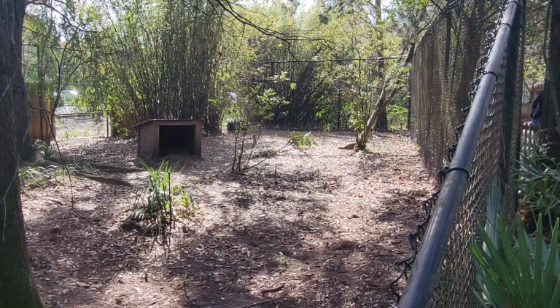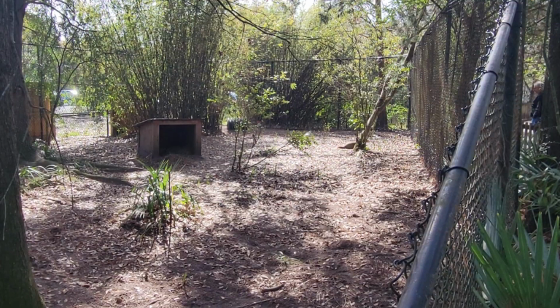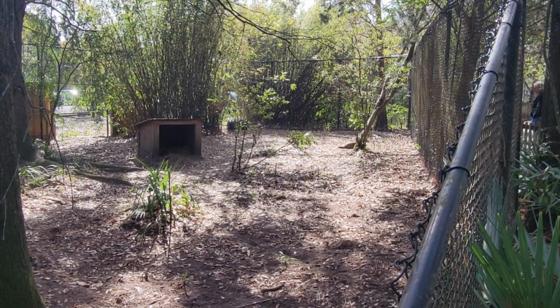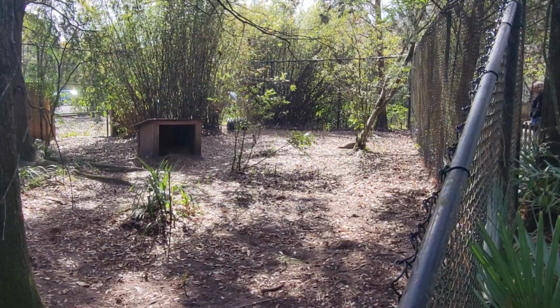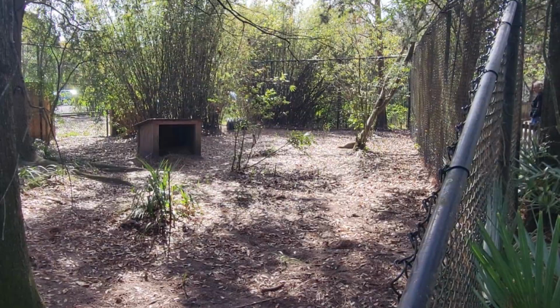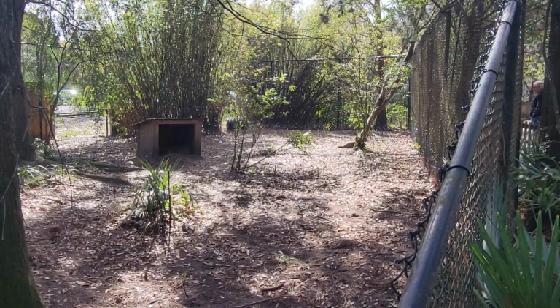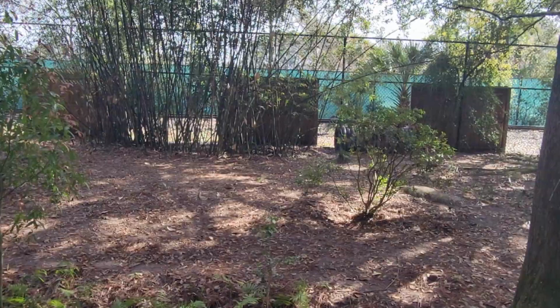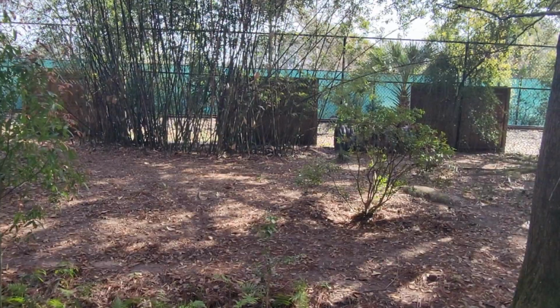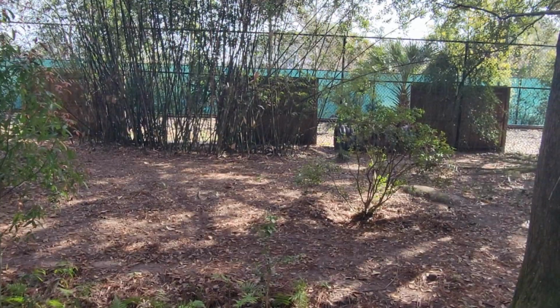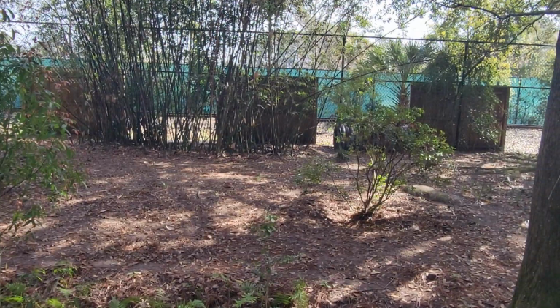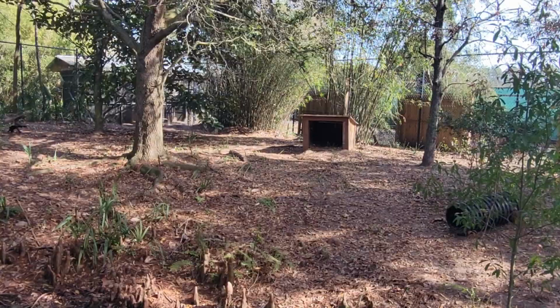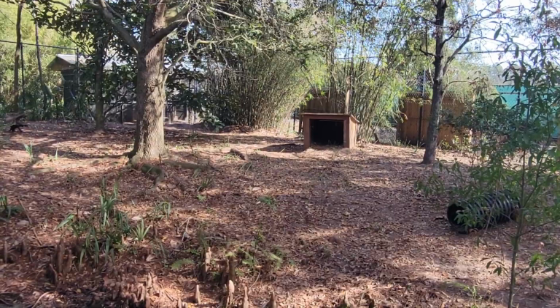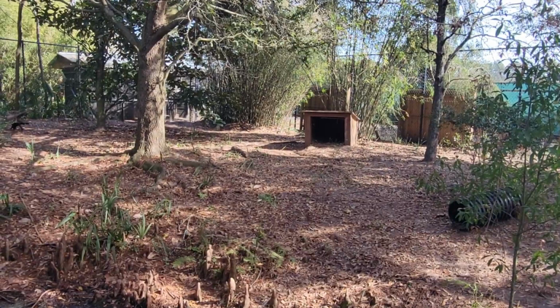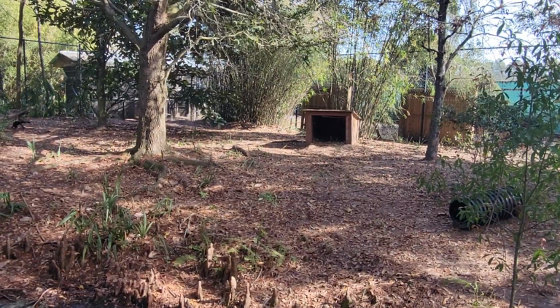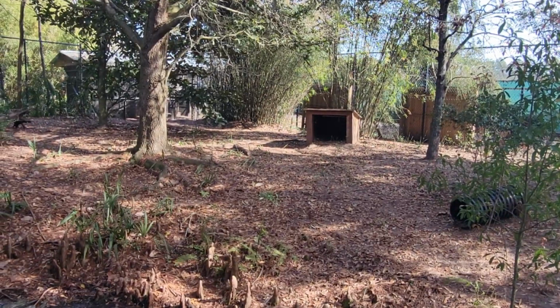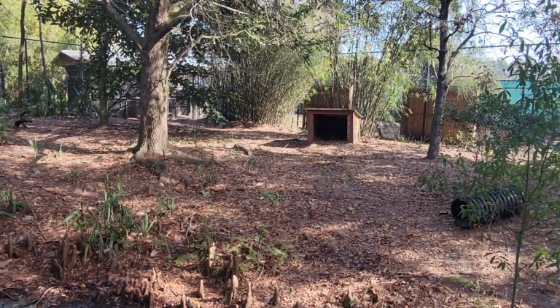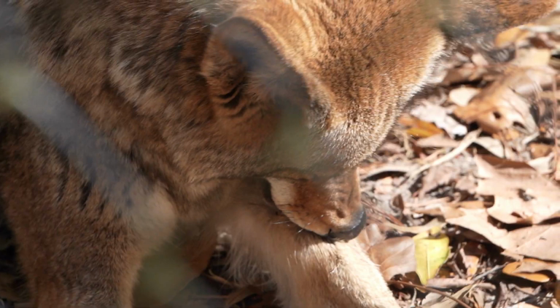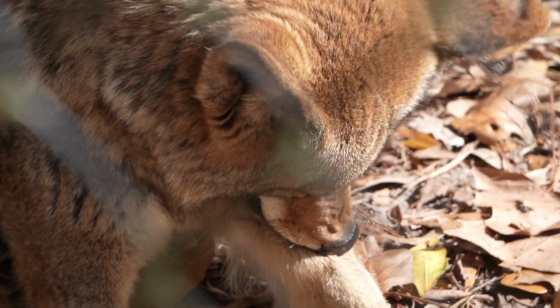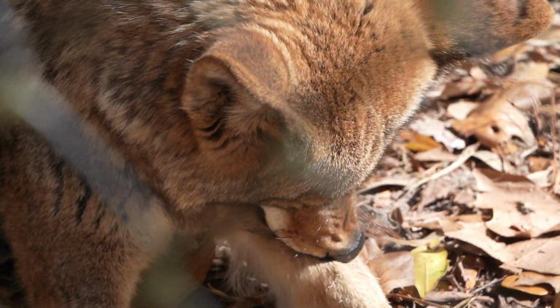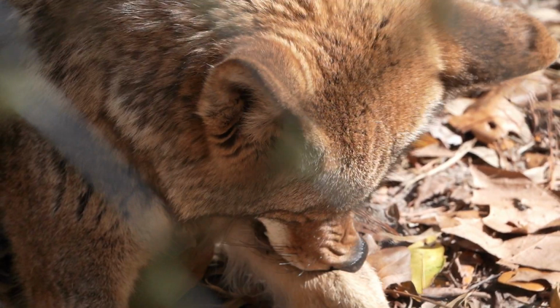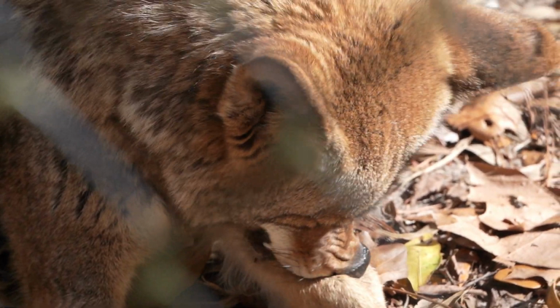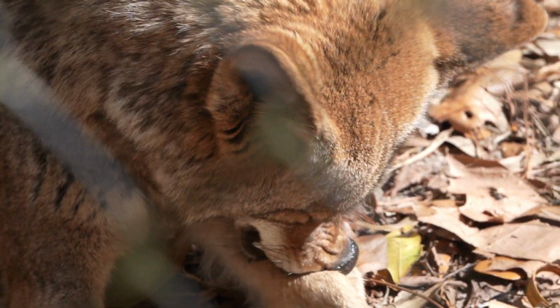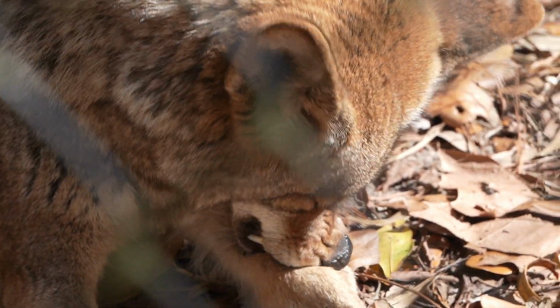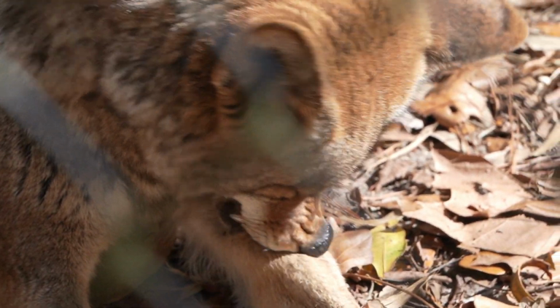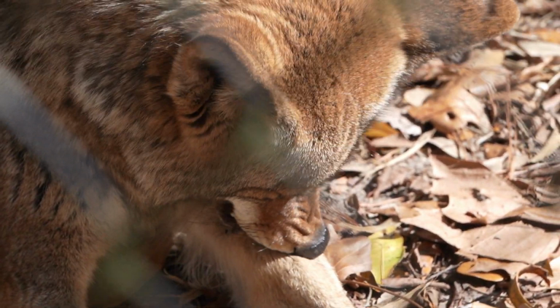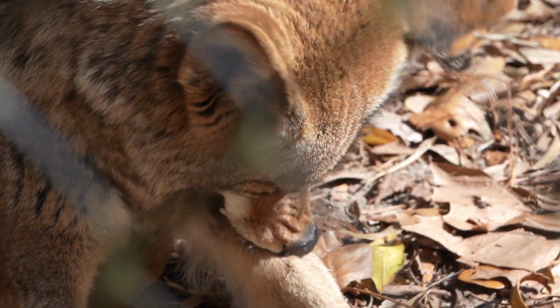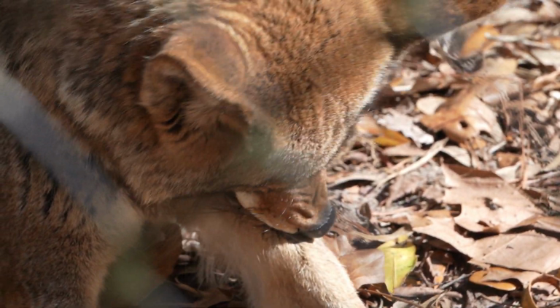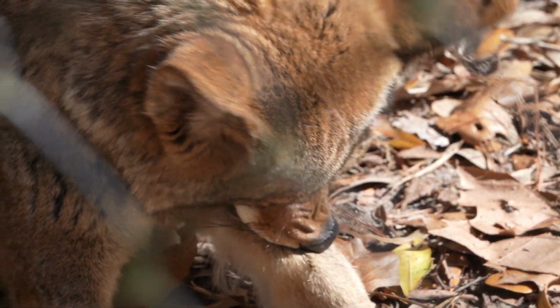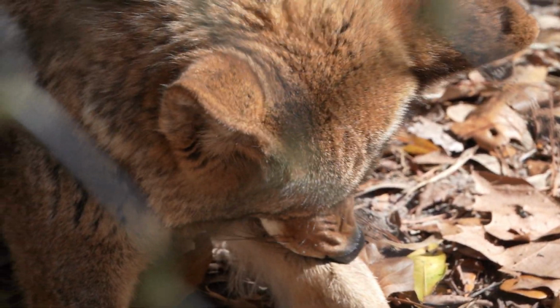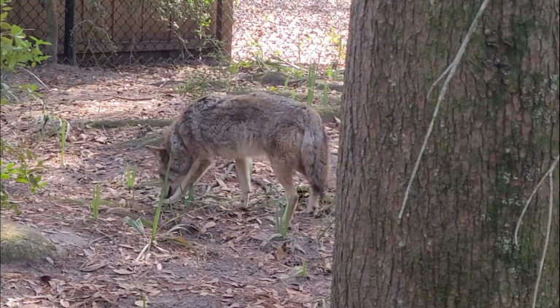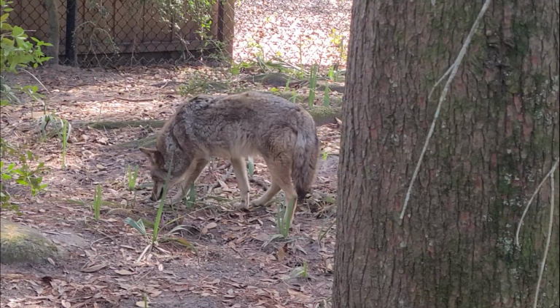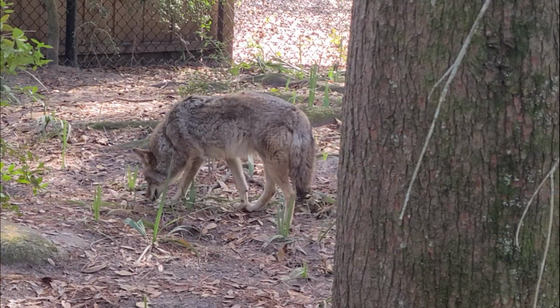Down the trail we come across the coyote. They are extremely adaptable and can be found in a wide range of habitats.